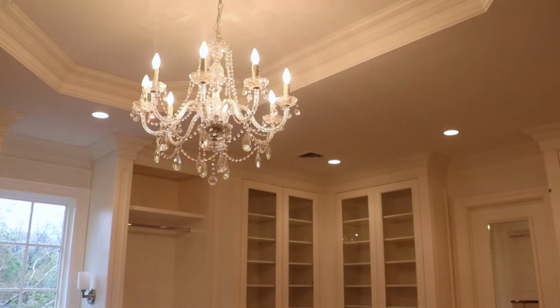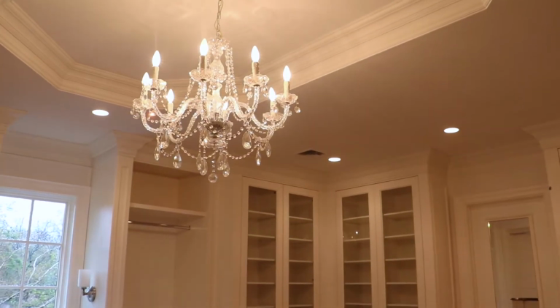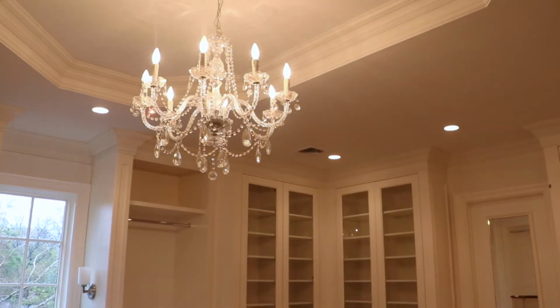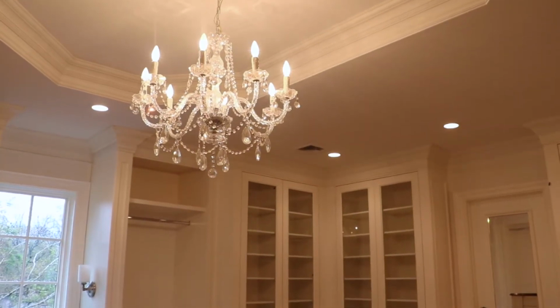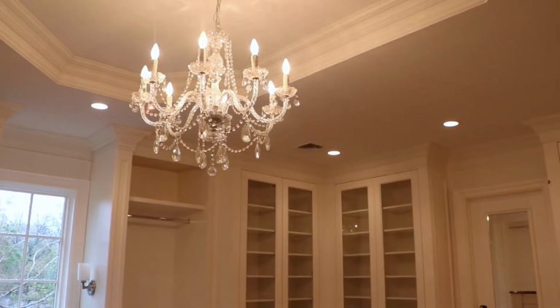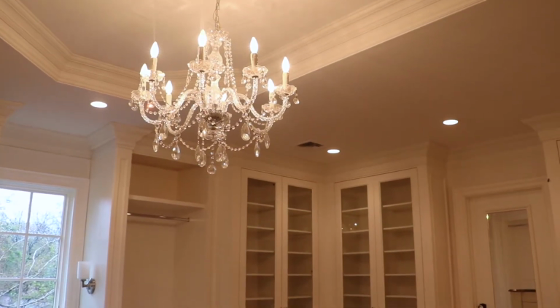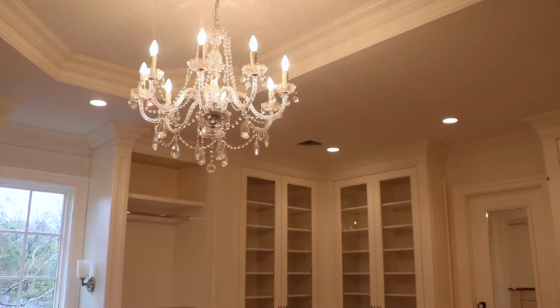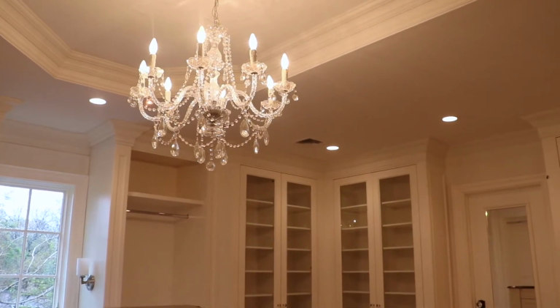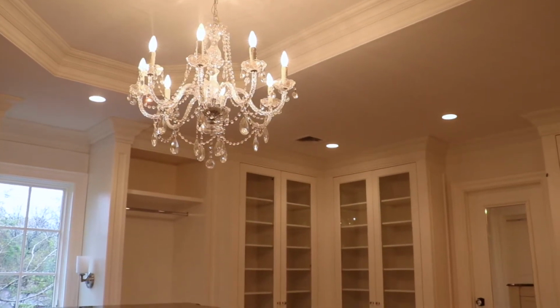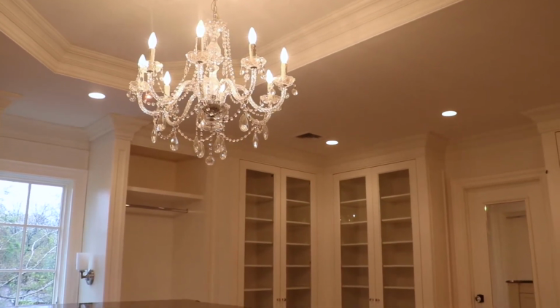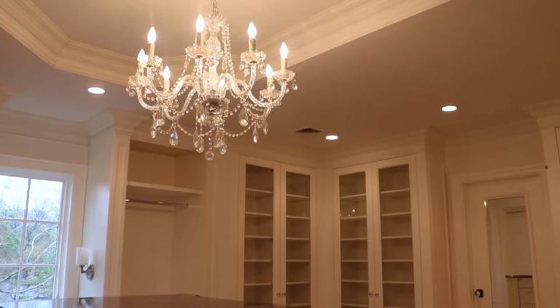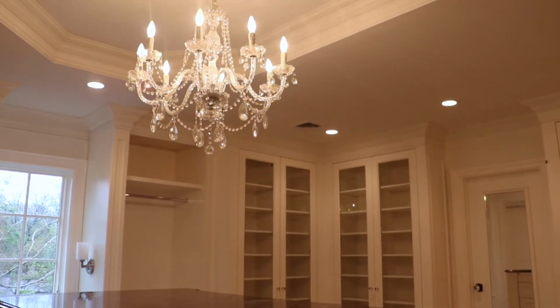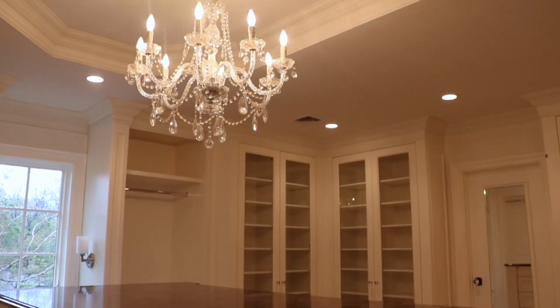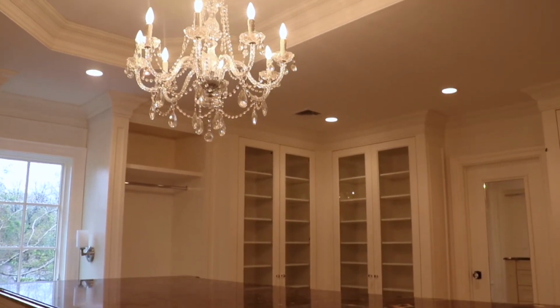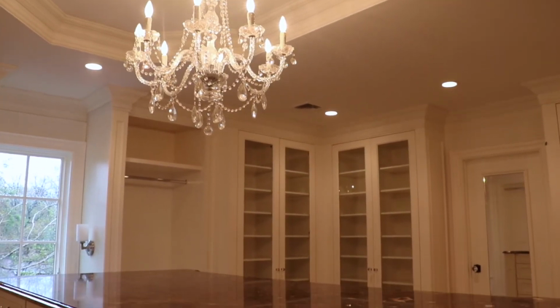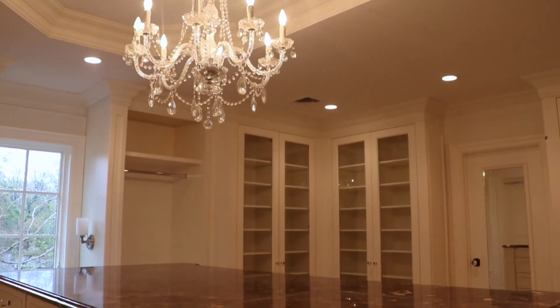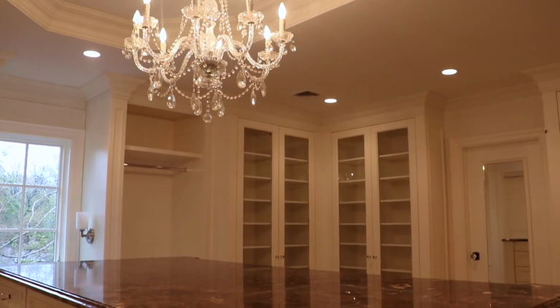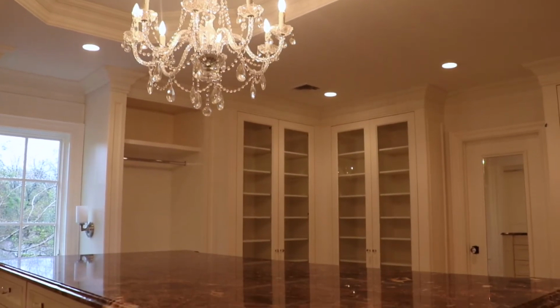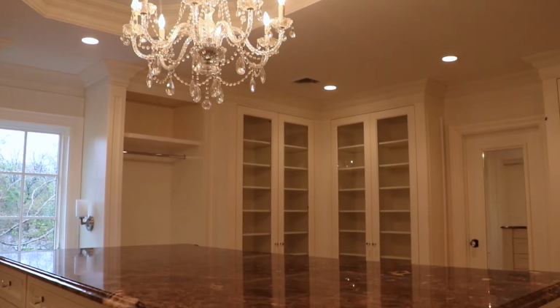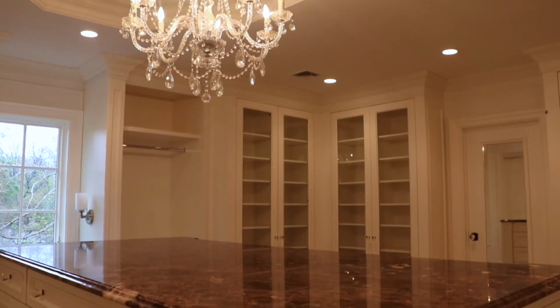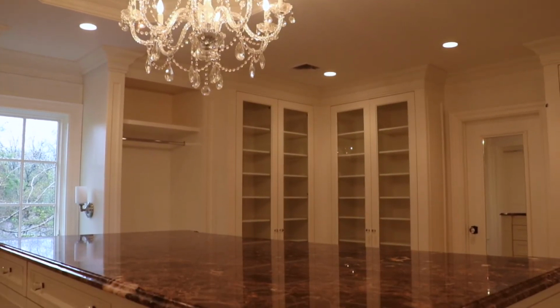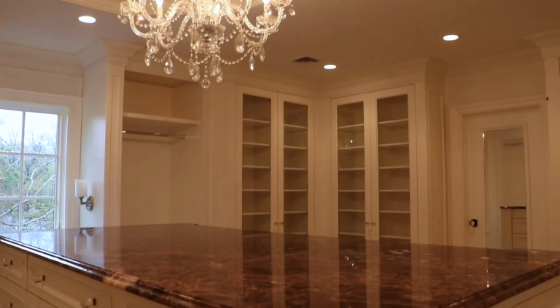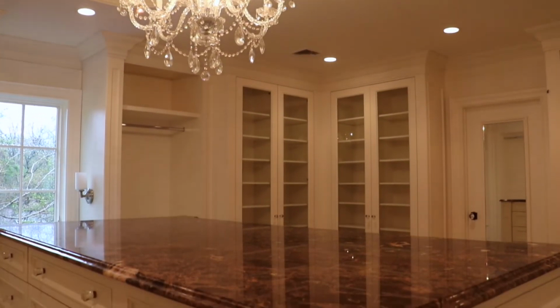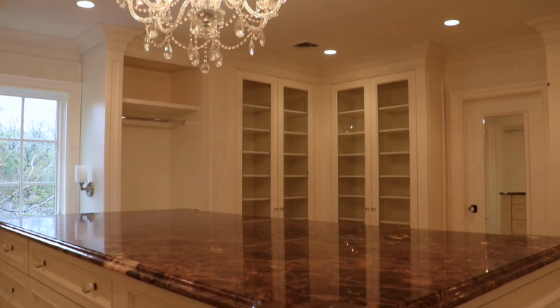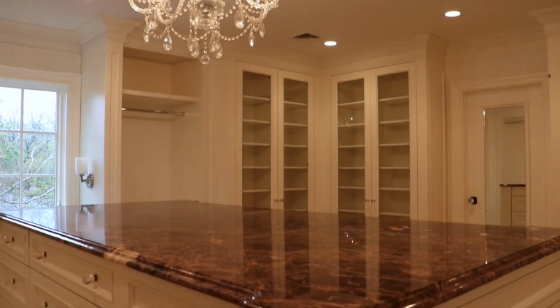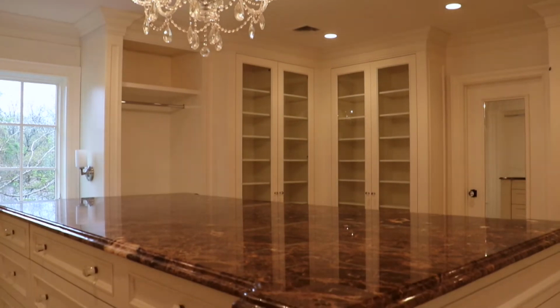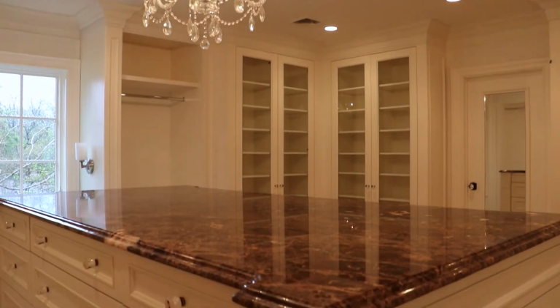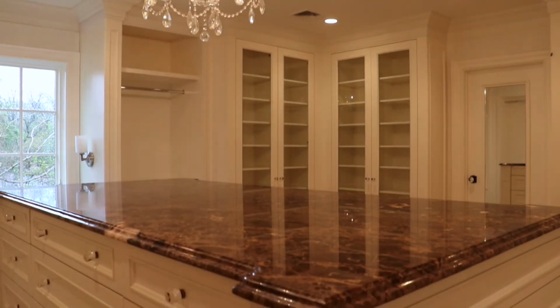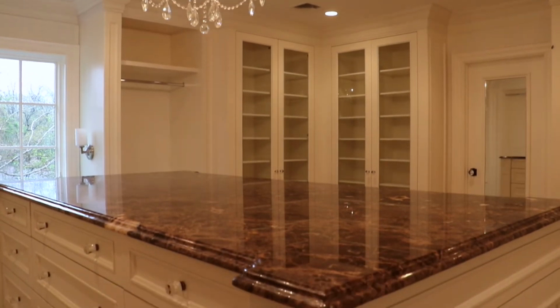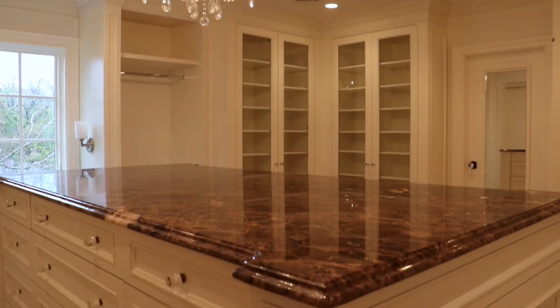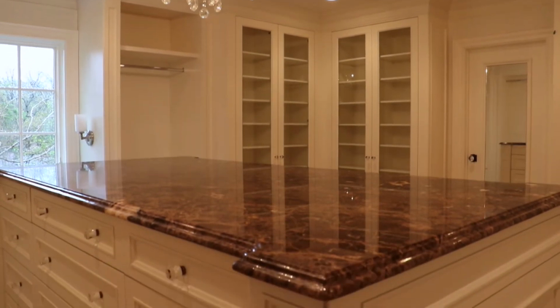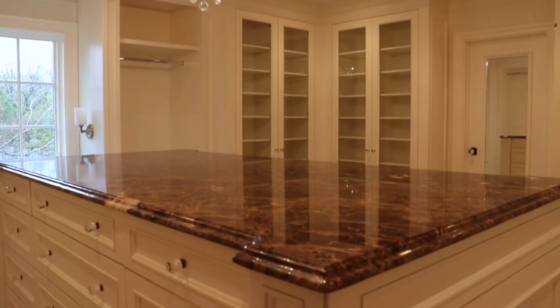How do you like this closet? Wouldn't it be fun to go shopping and fill it up? This is truly my fantasy. Love it.